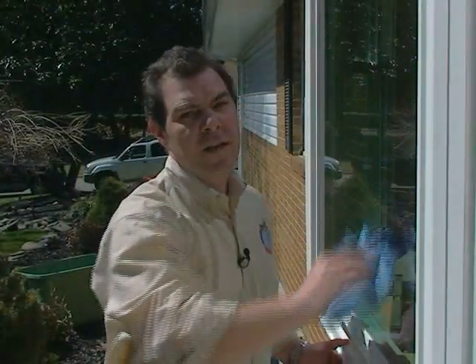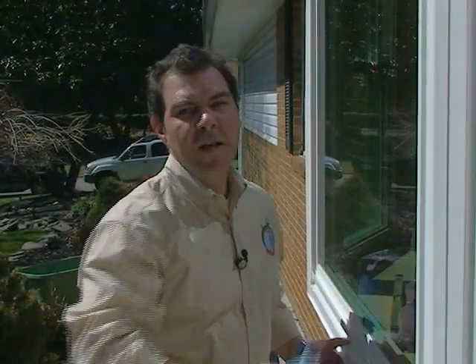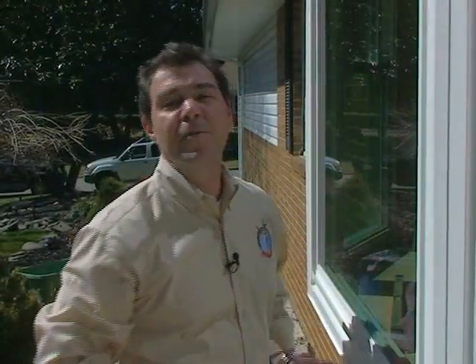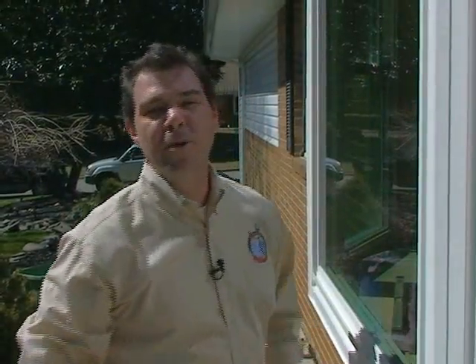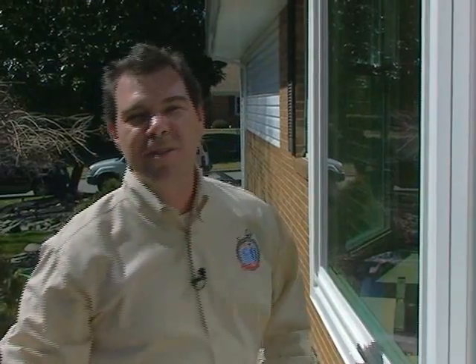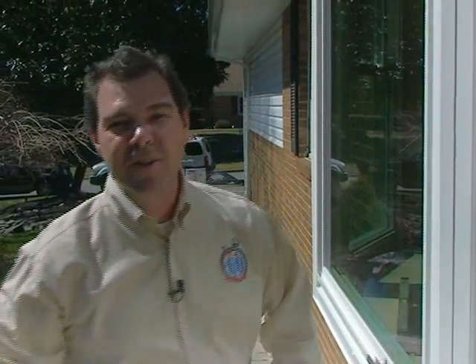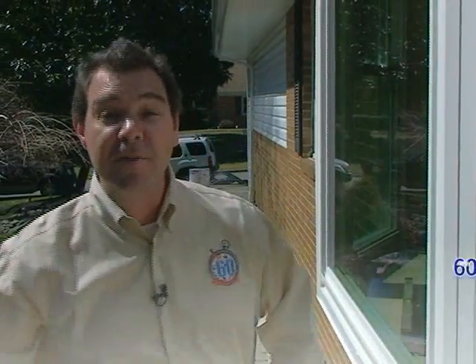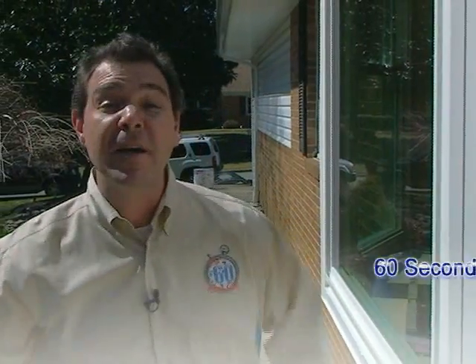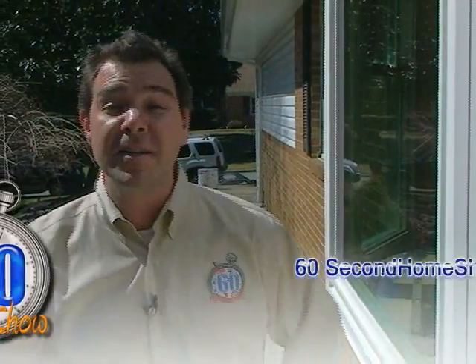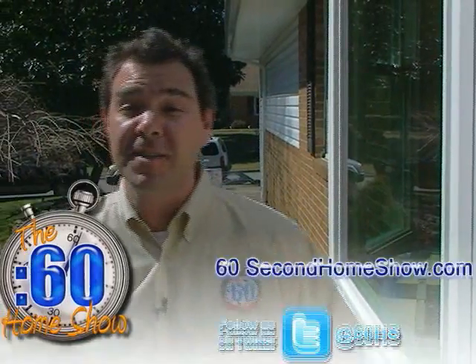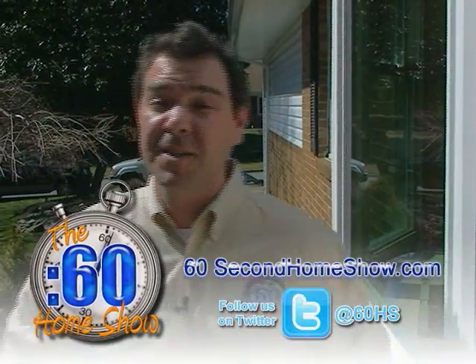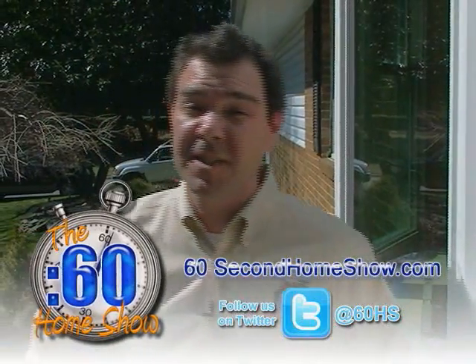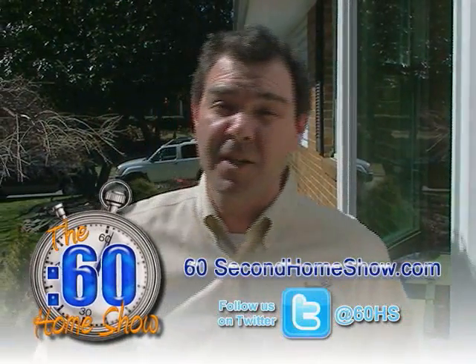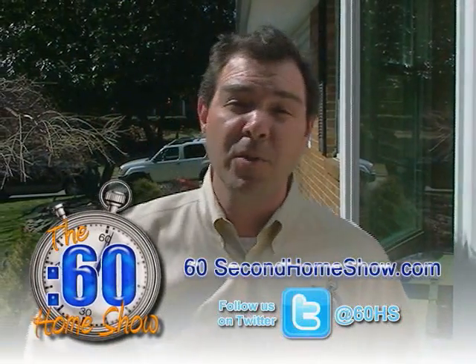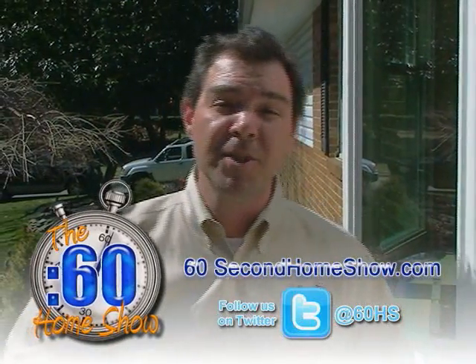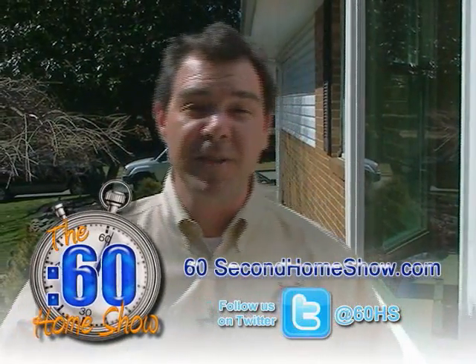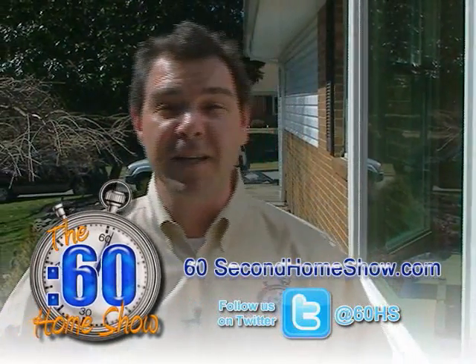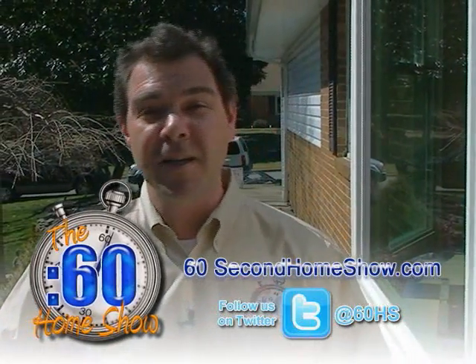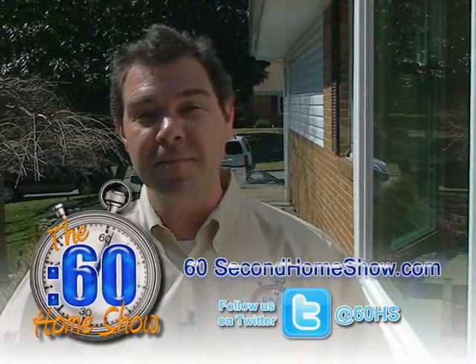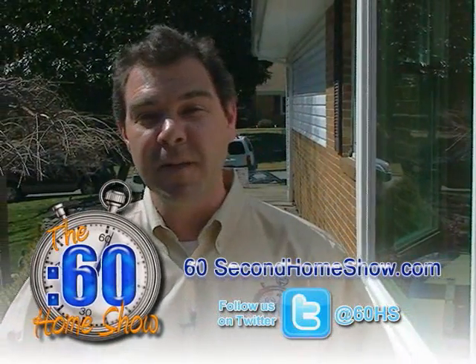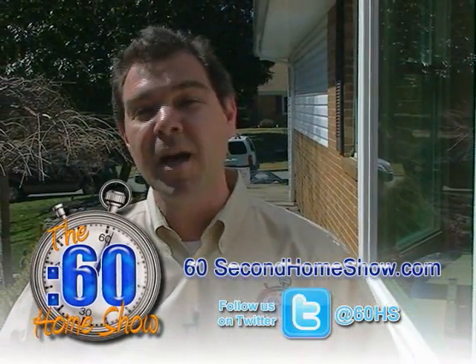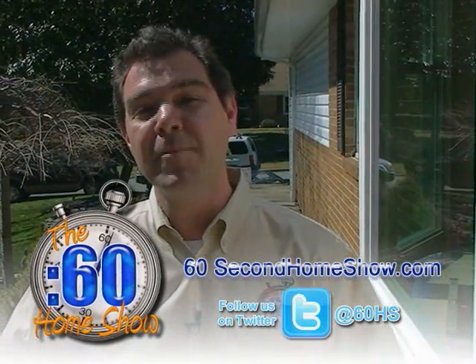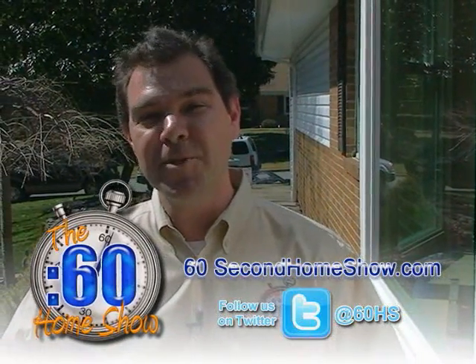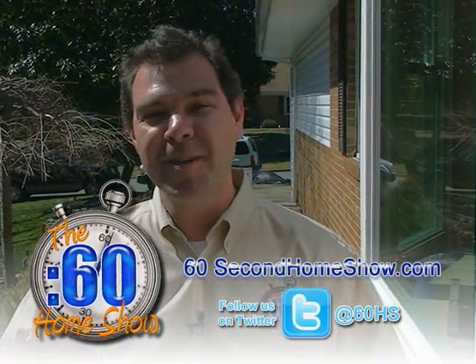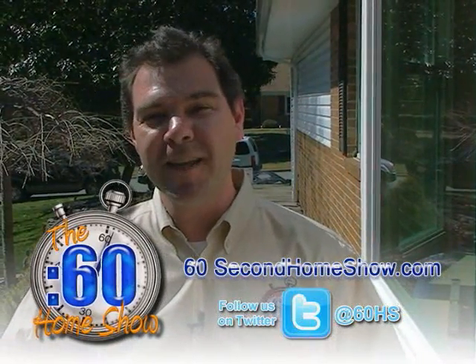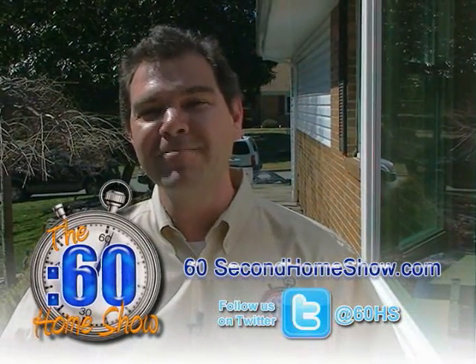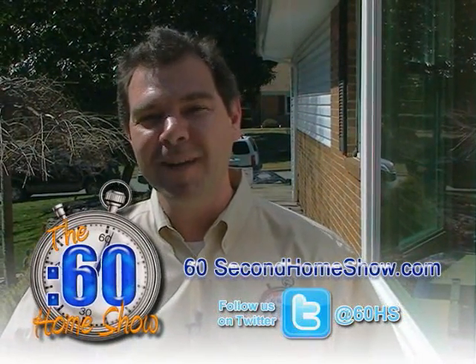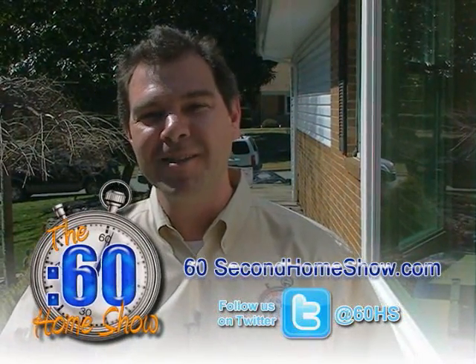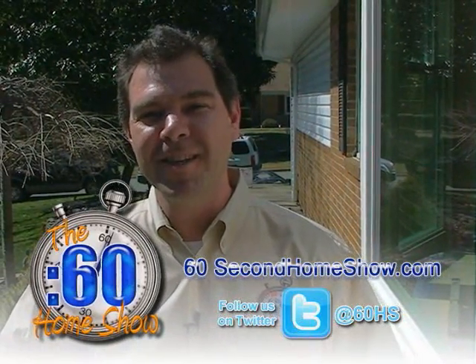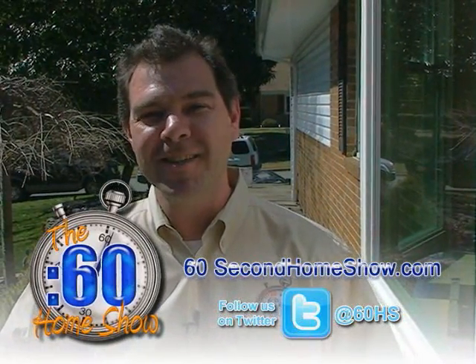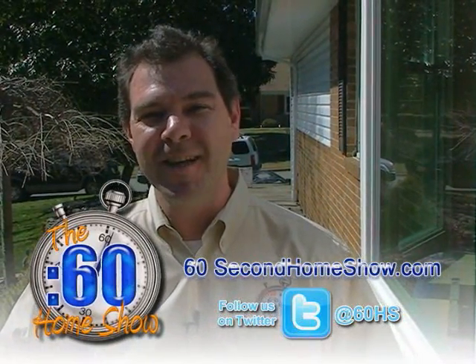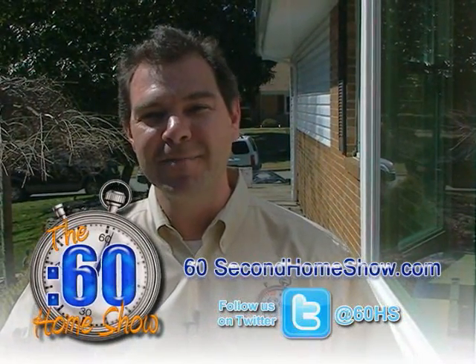And of course you can find us at 60secondhomeshow.com. I'm Richard McCann. I'll see you next time.